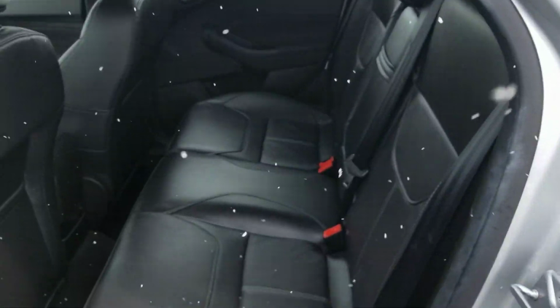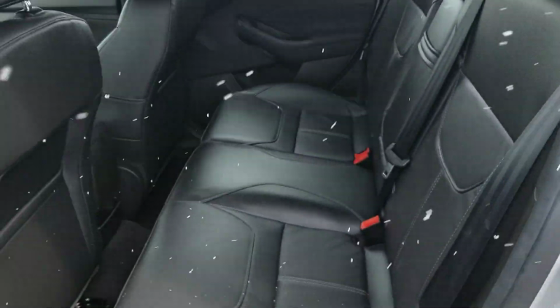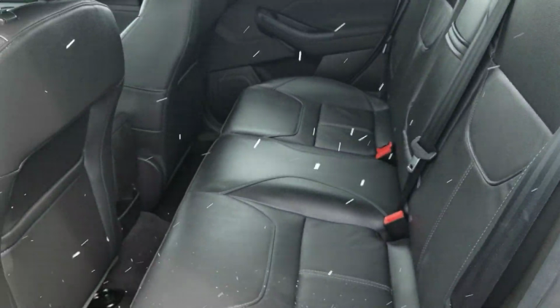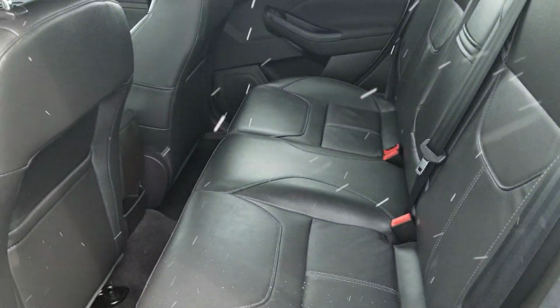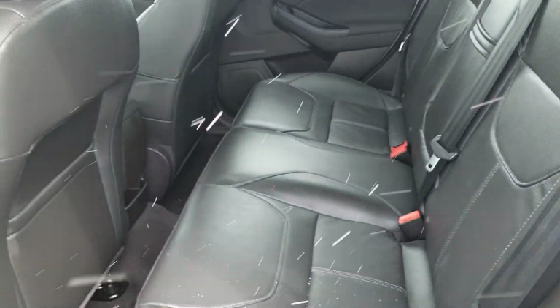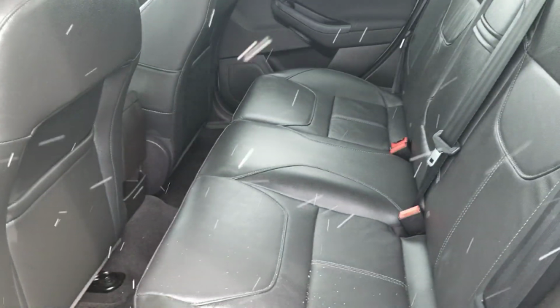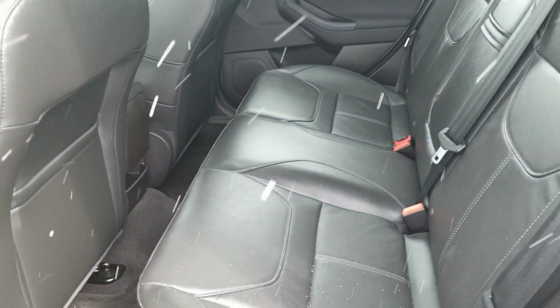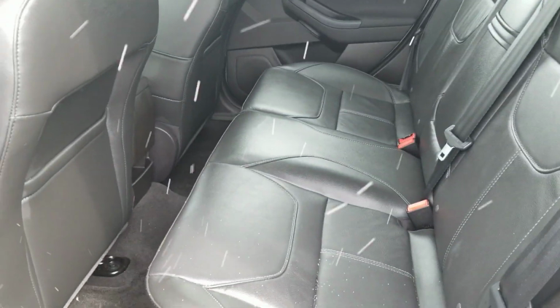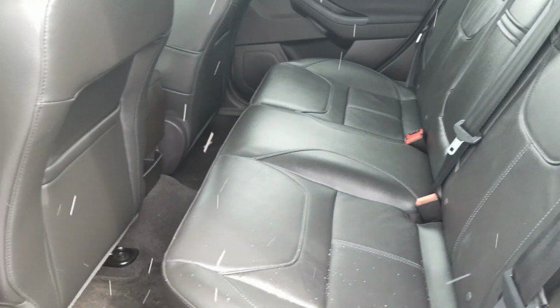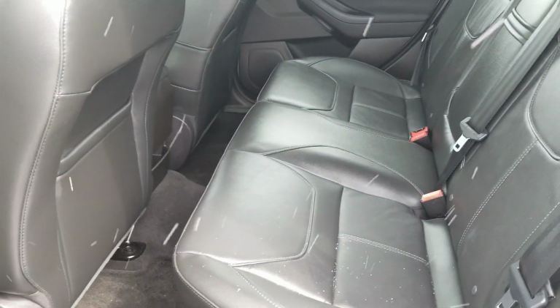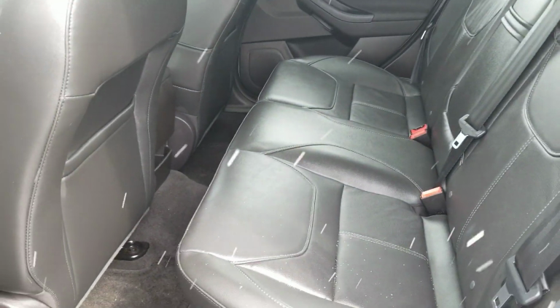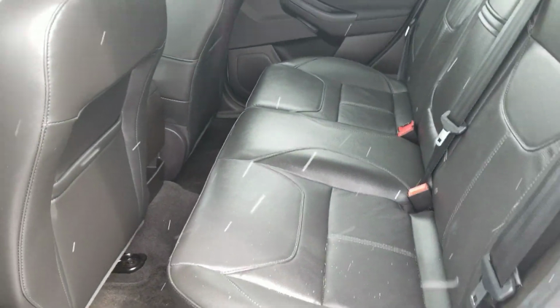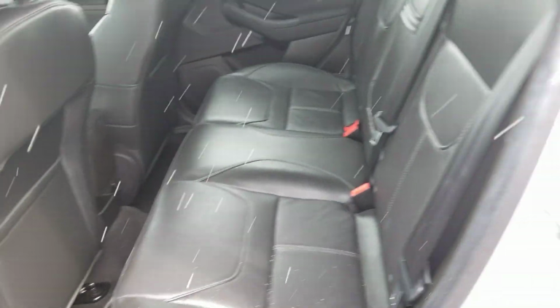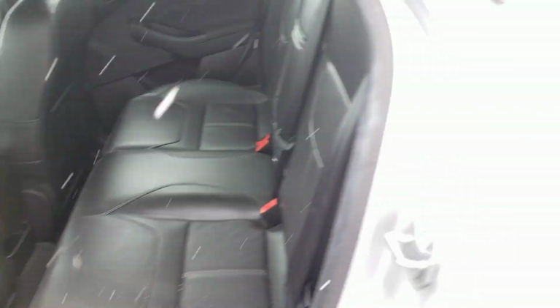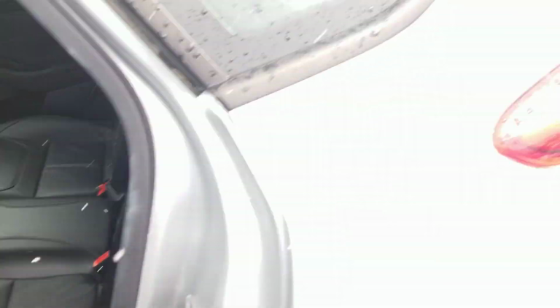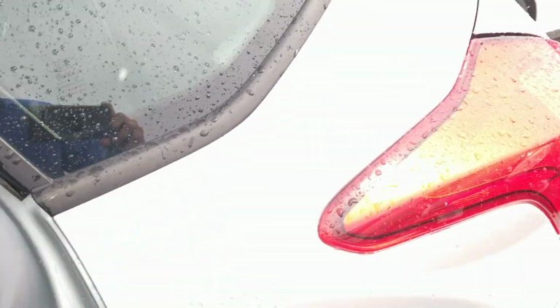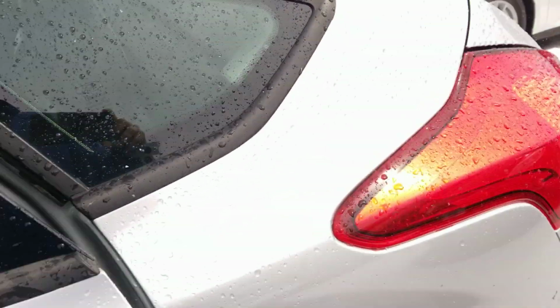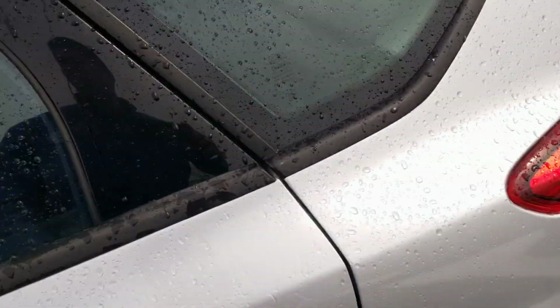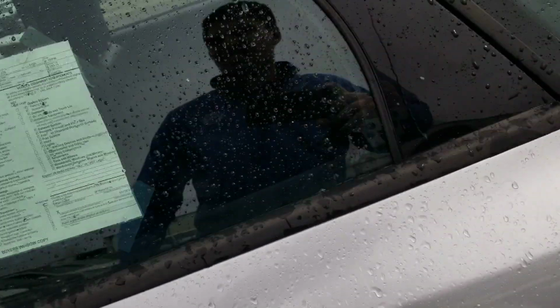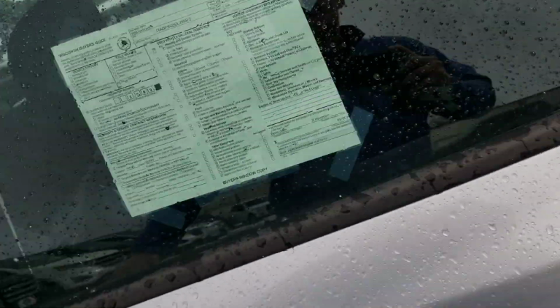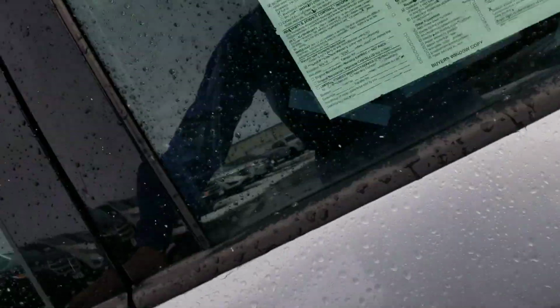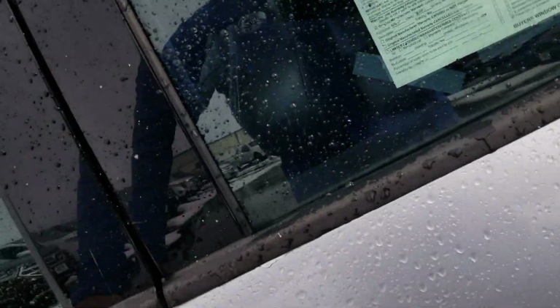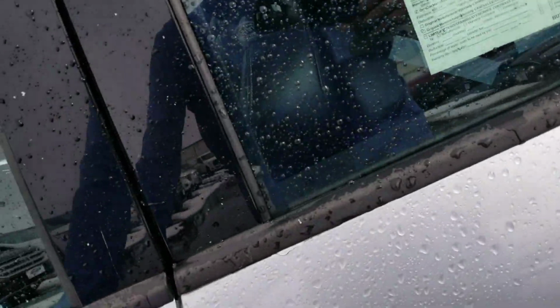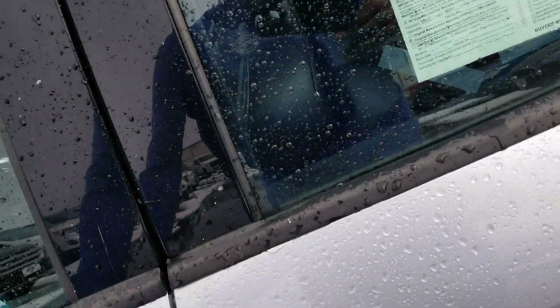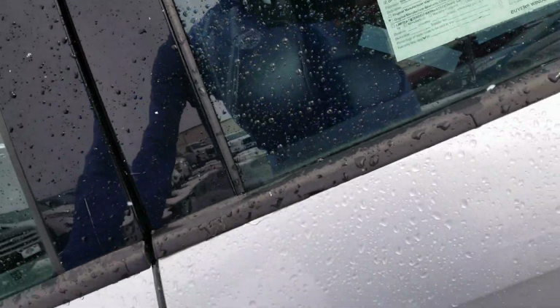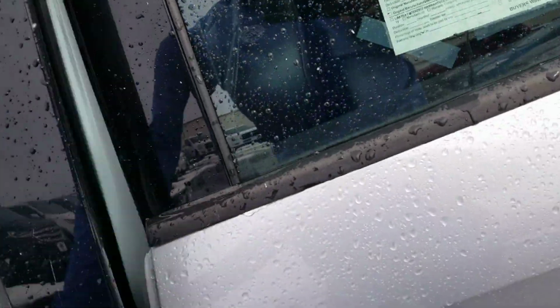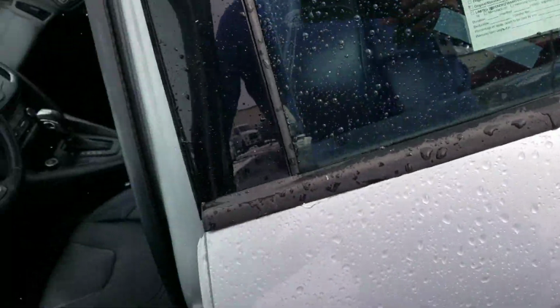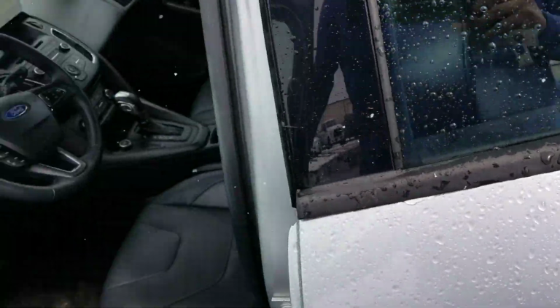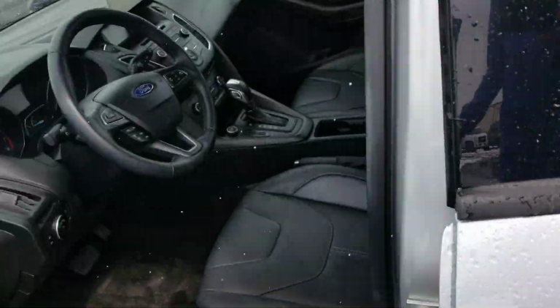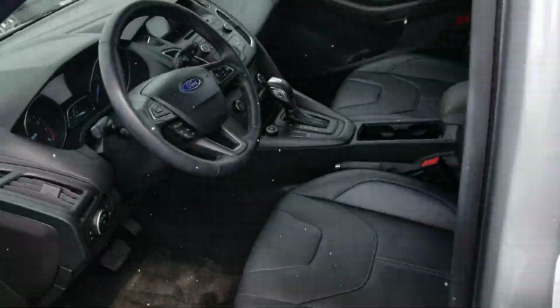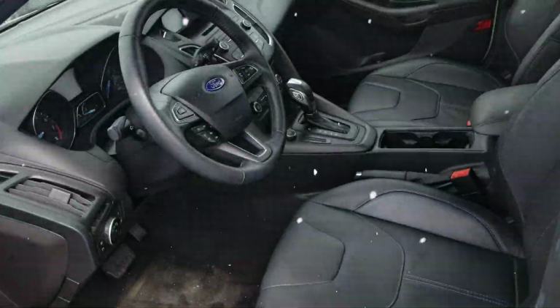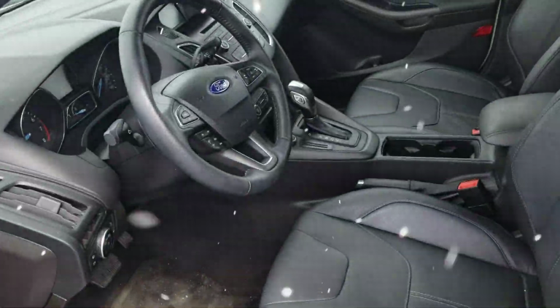We're going to have leather seating on the inside, black seating. It's got the two-liter four-cylinder engine.